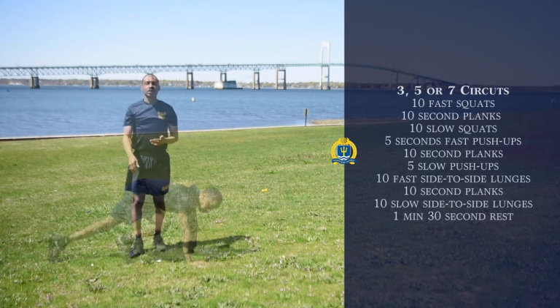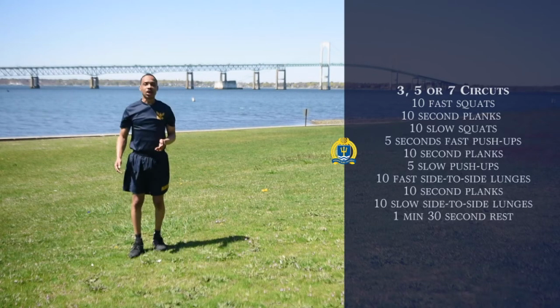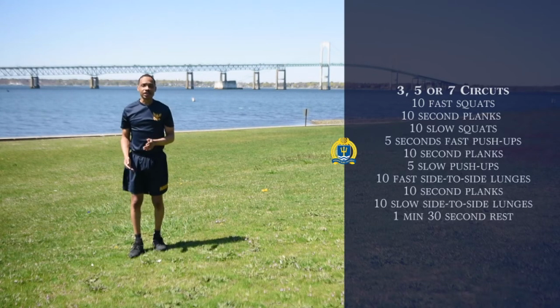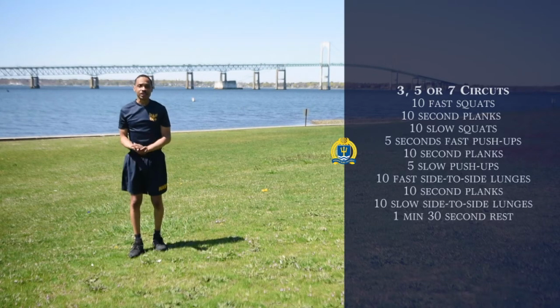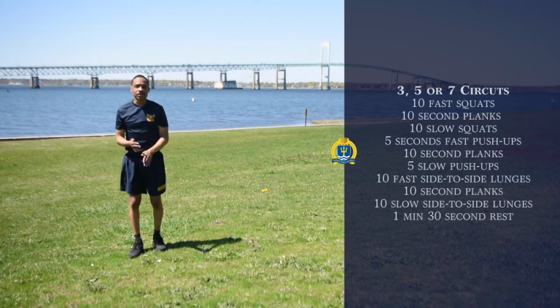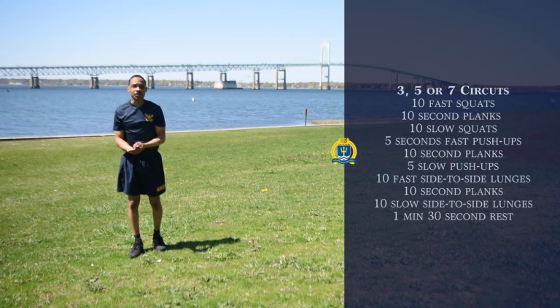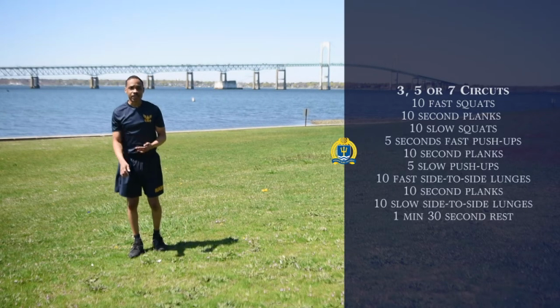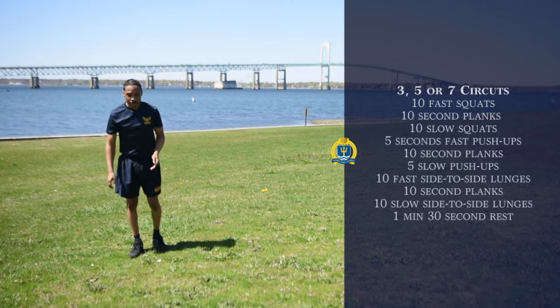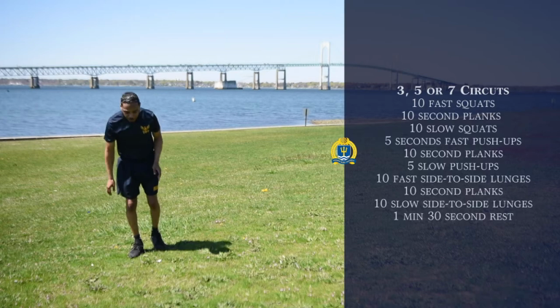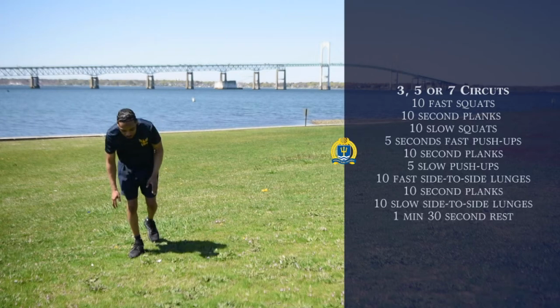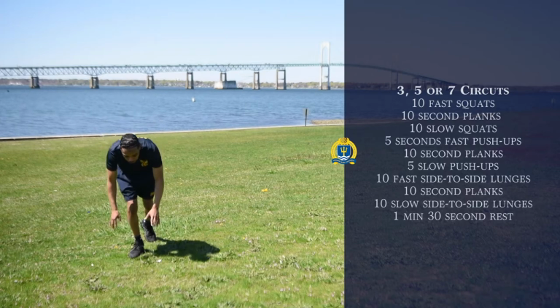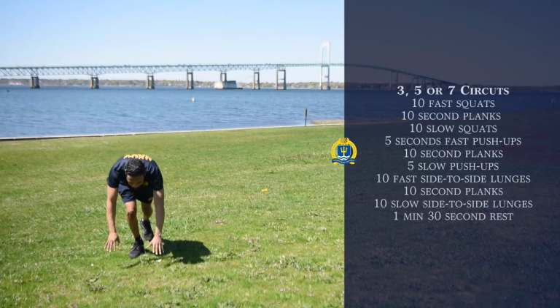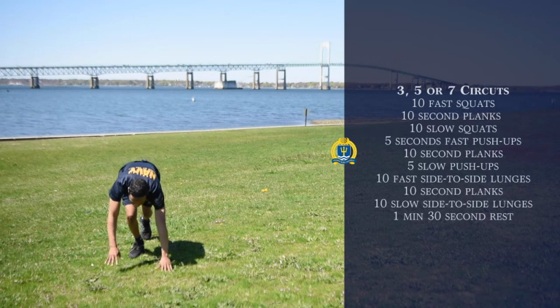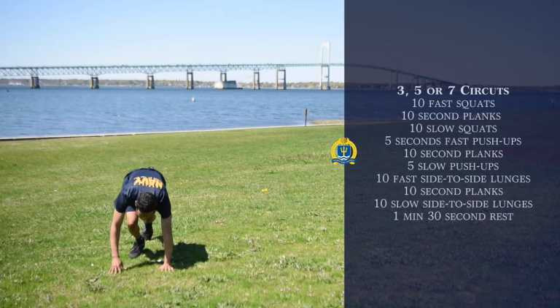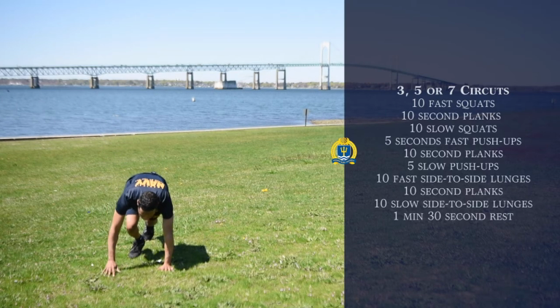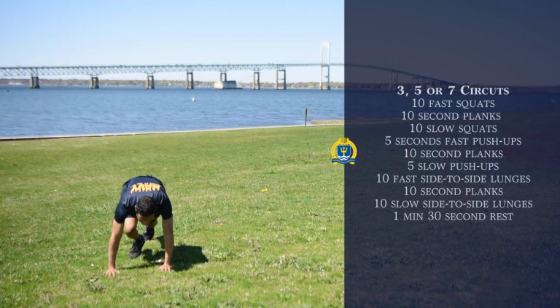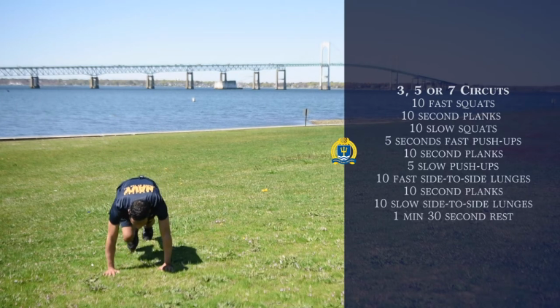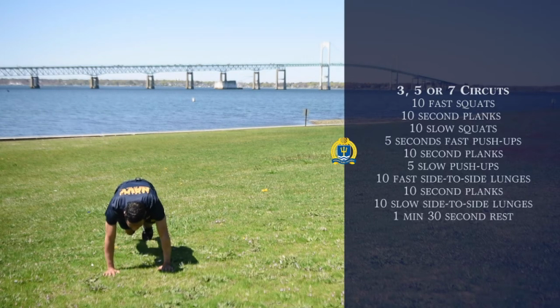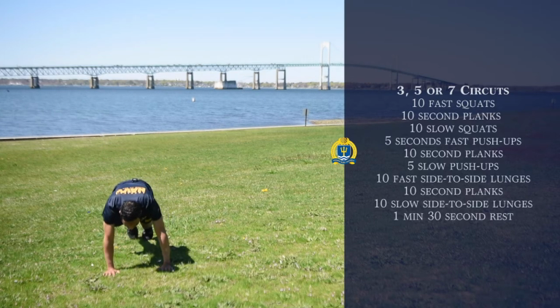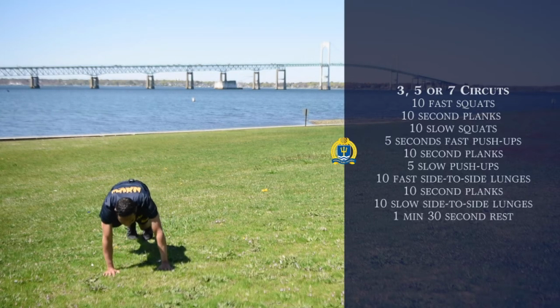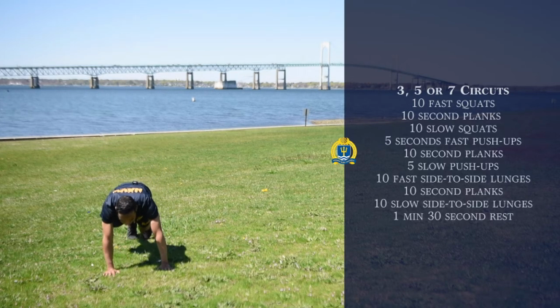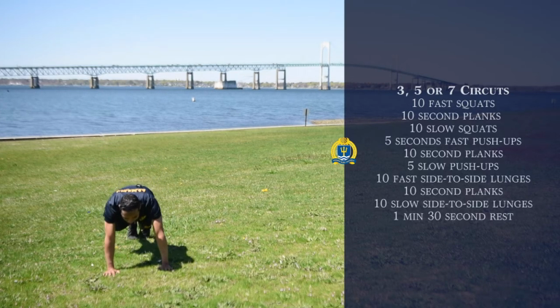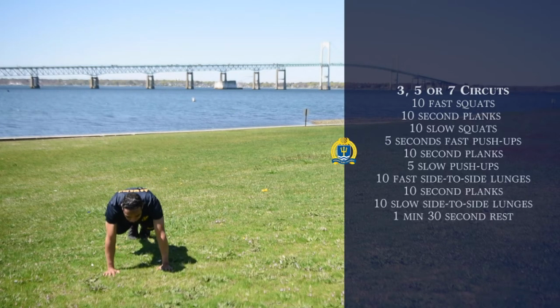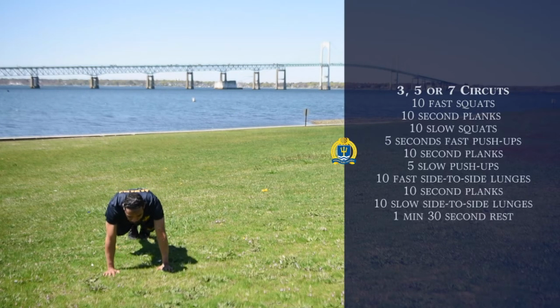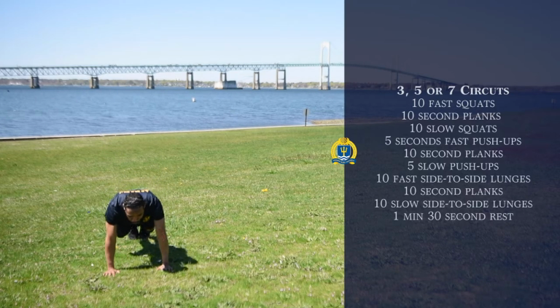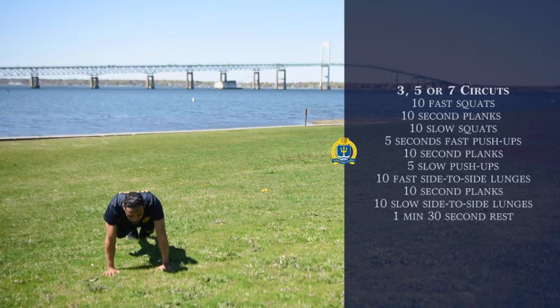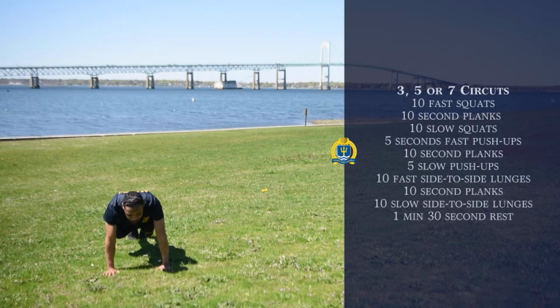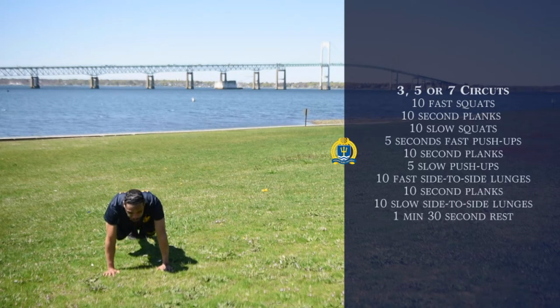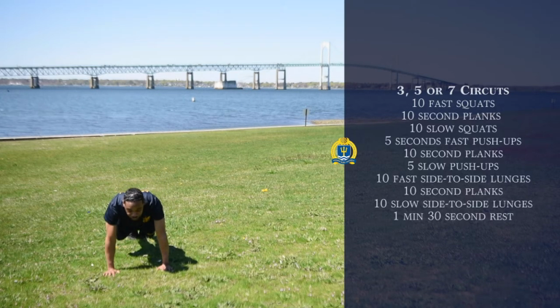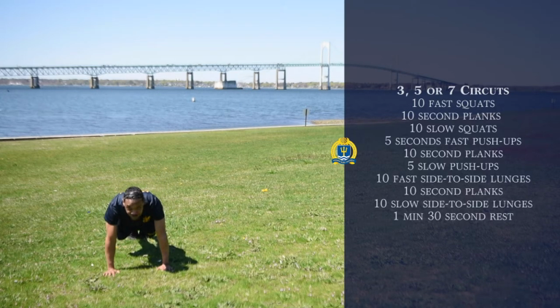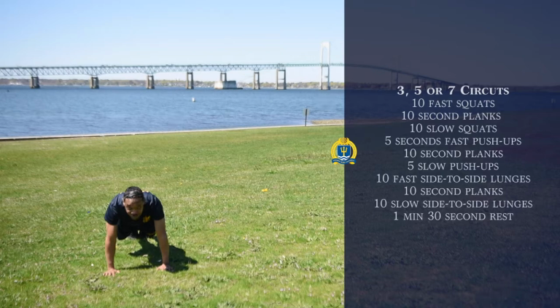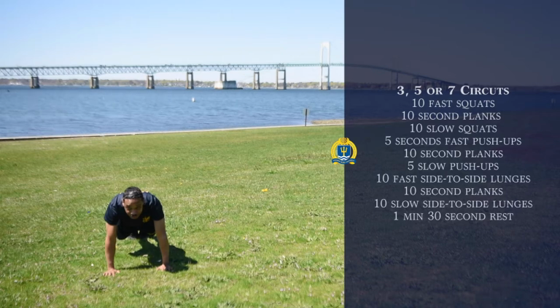Our next exercise is going to be 10-count planks. We're going to come down in this position right here again, and we're just going to hold this position for 10 seconds.